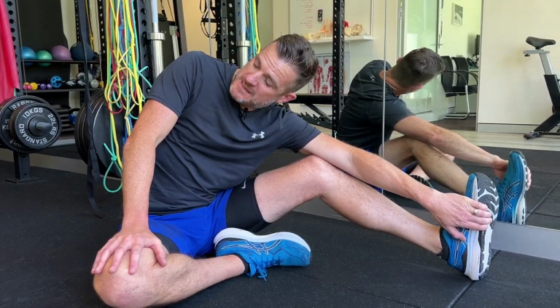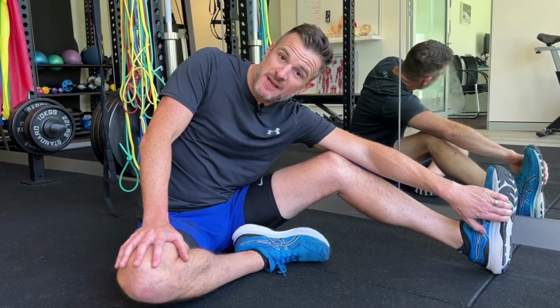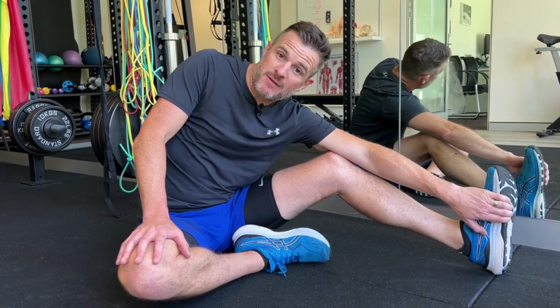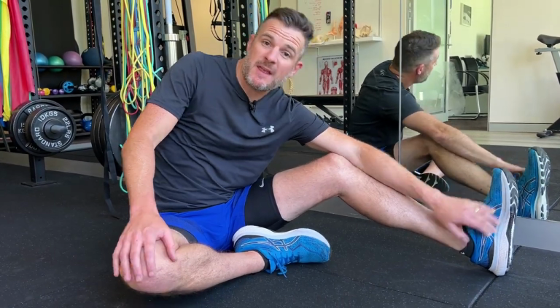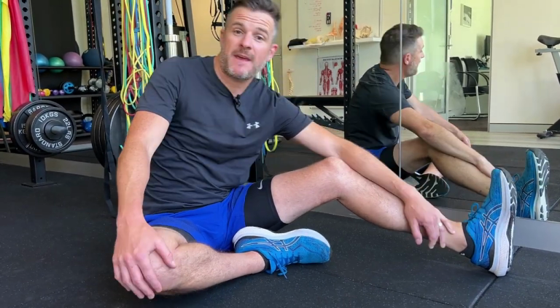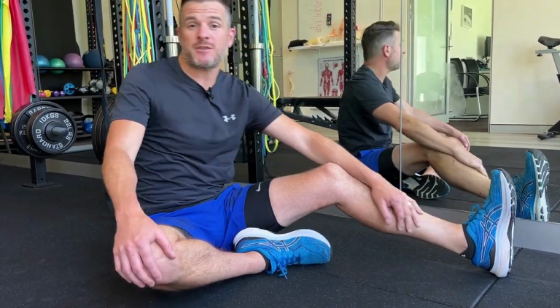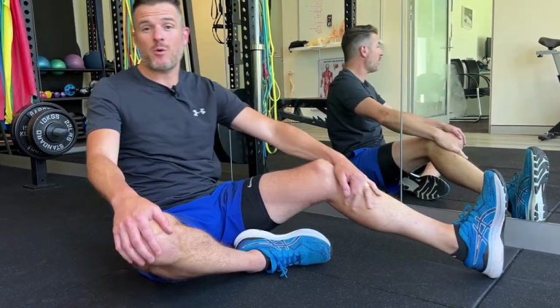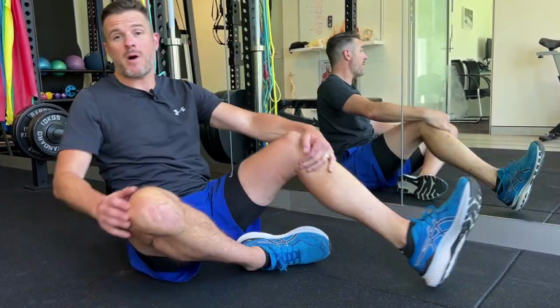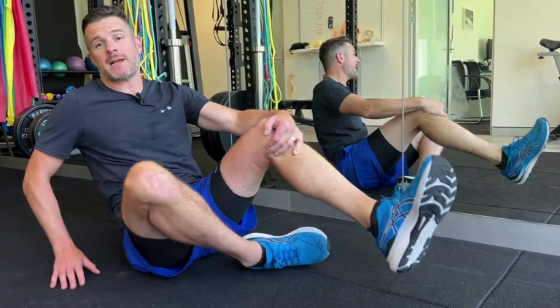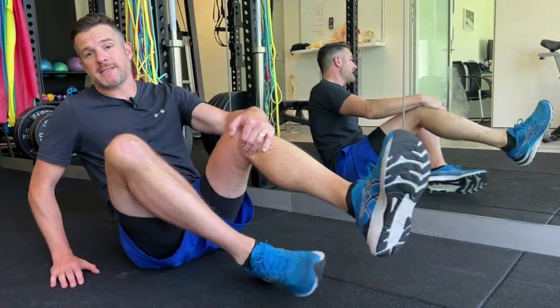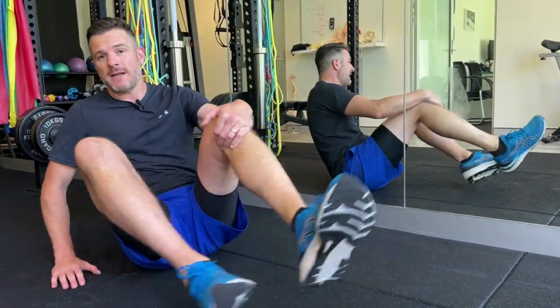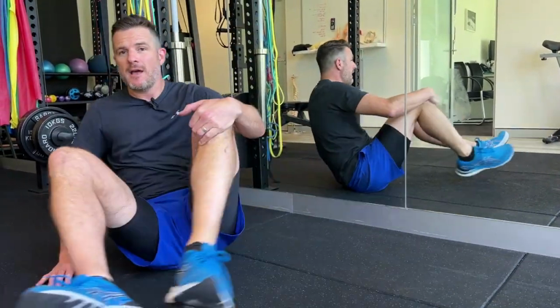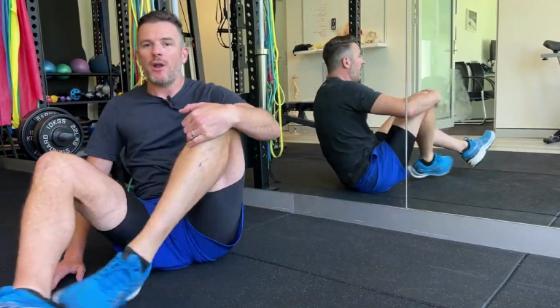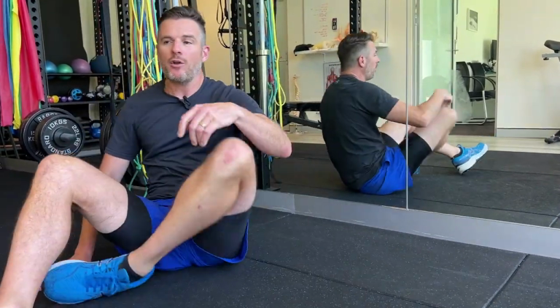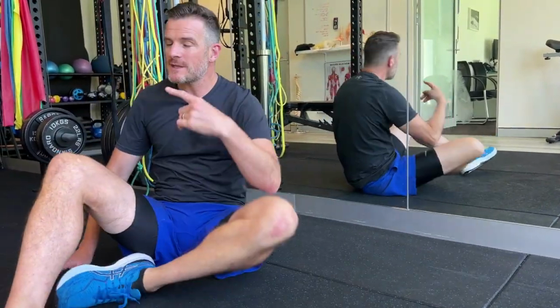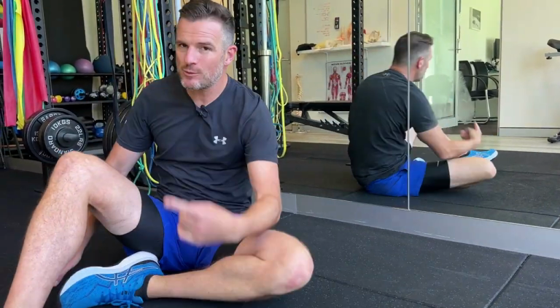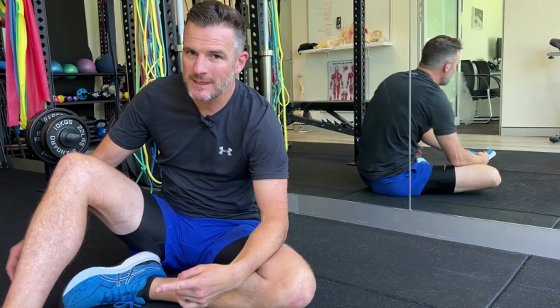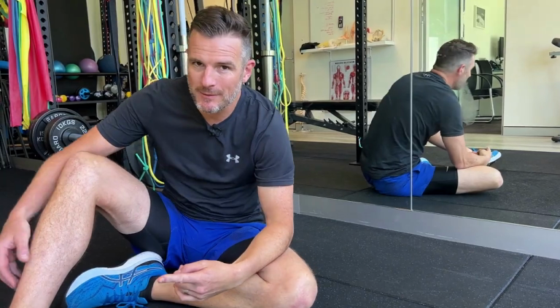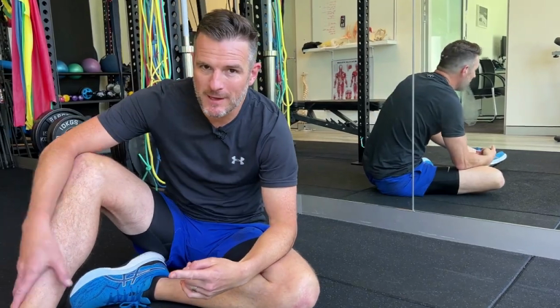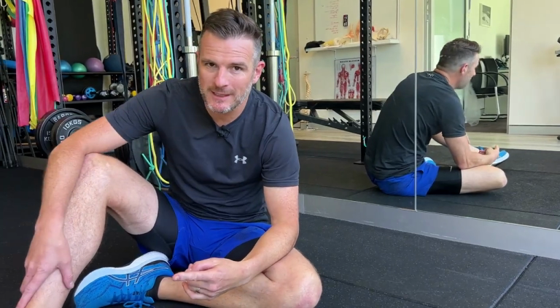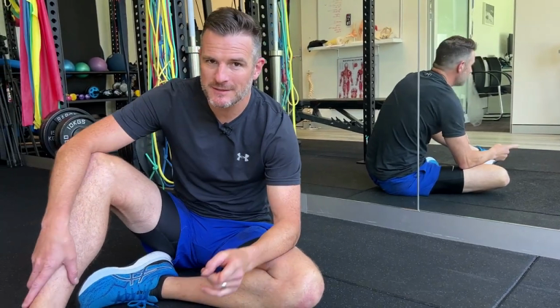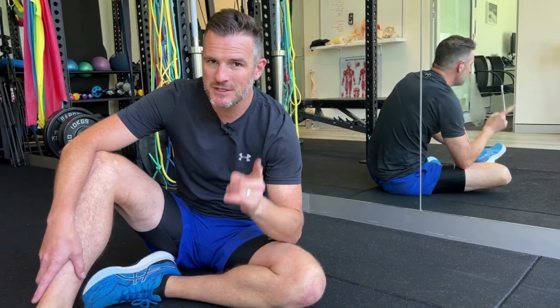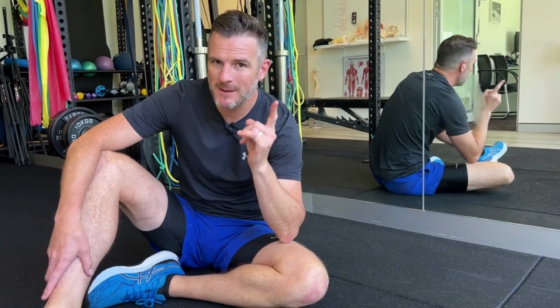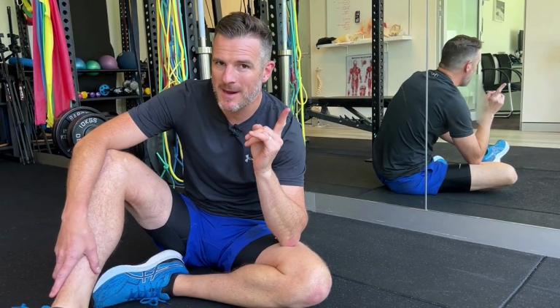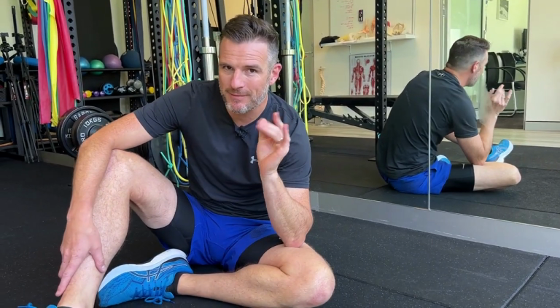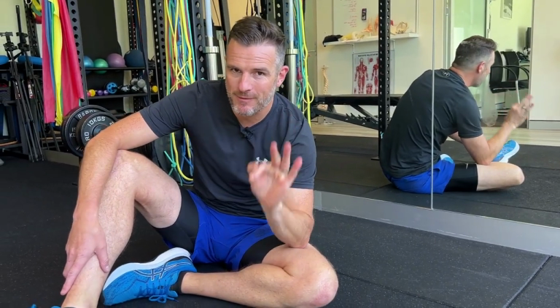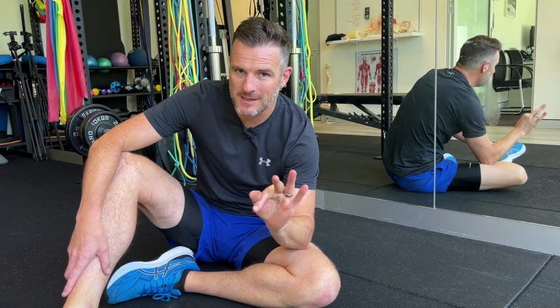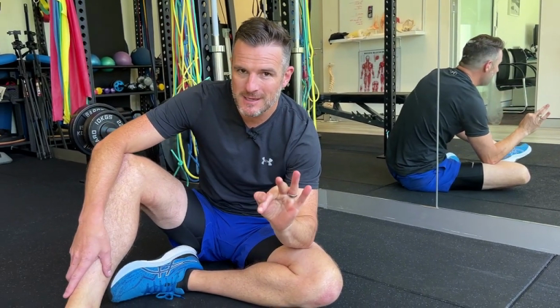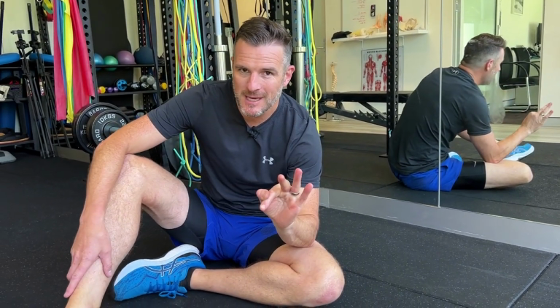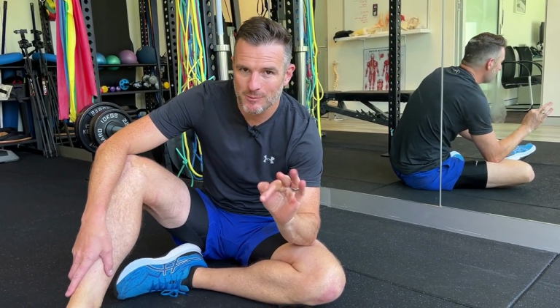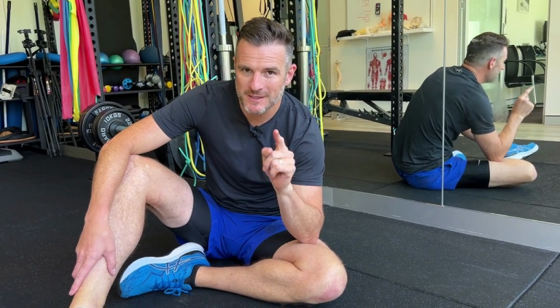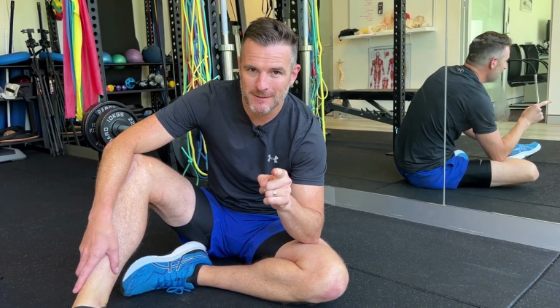That's your bike leg done. Lots more to come in the run leg — check out part three and we'll see you then.